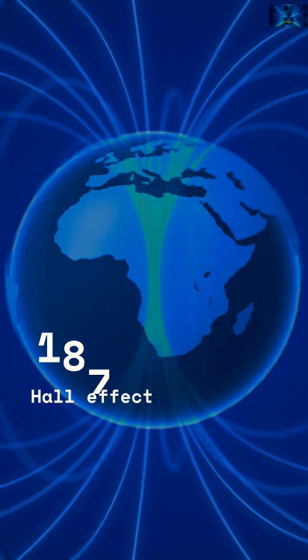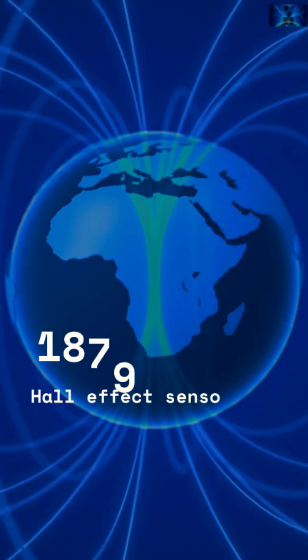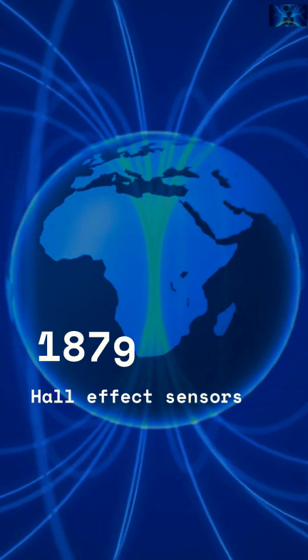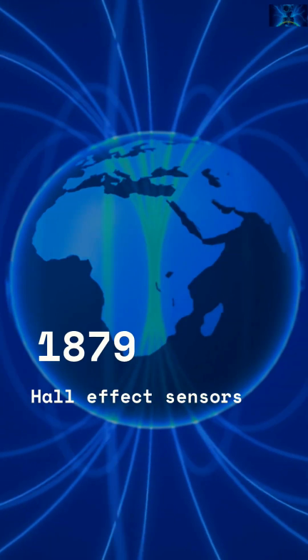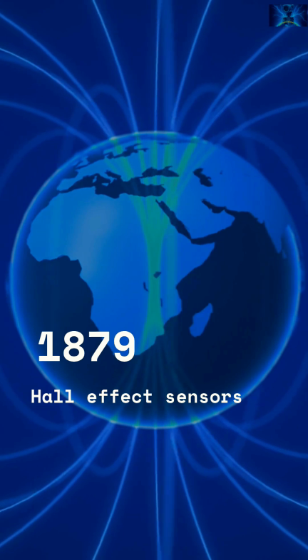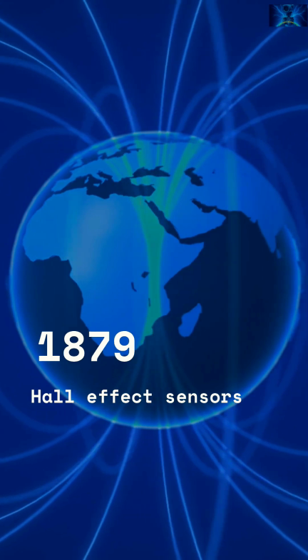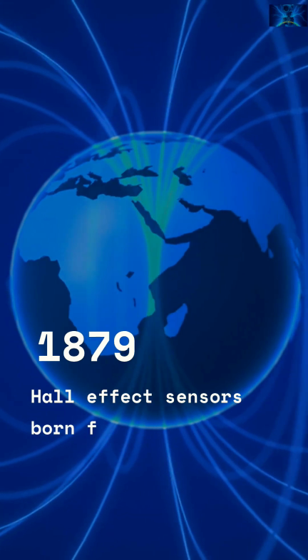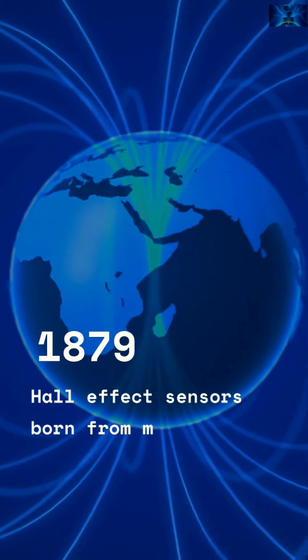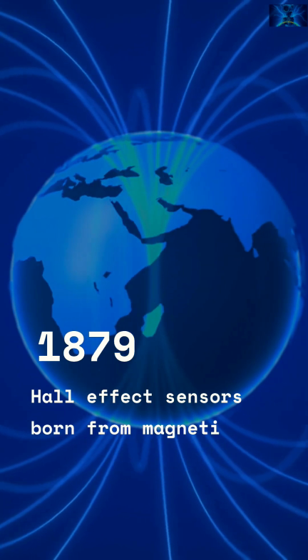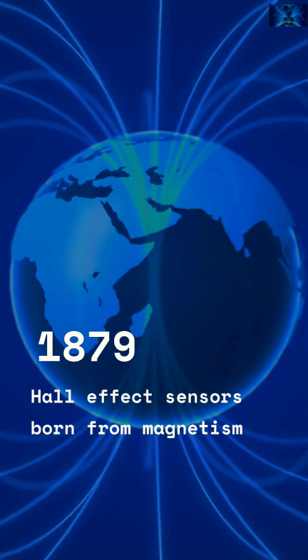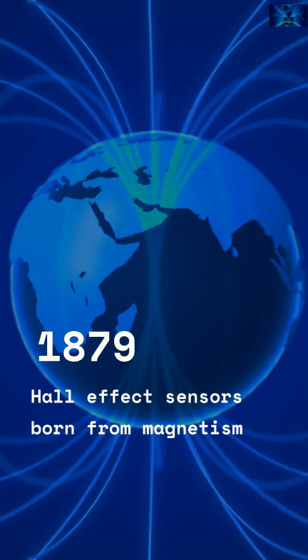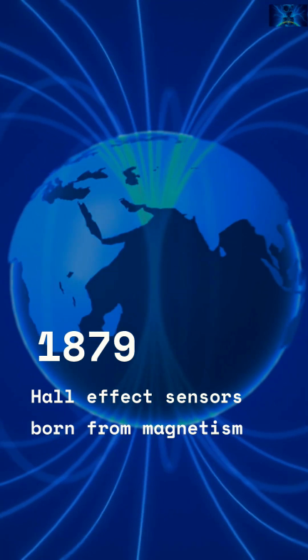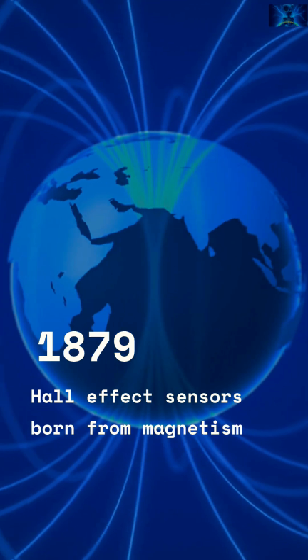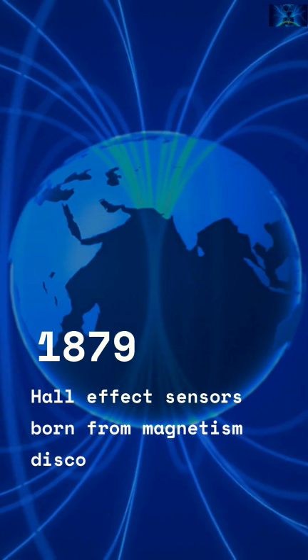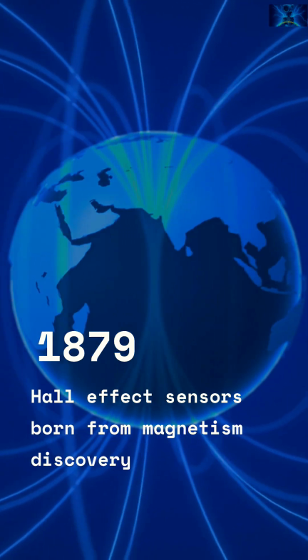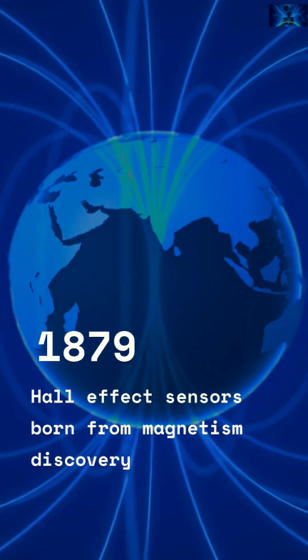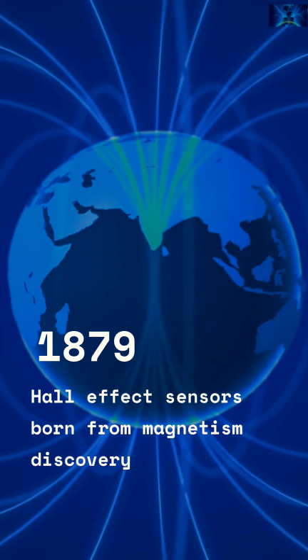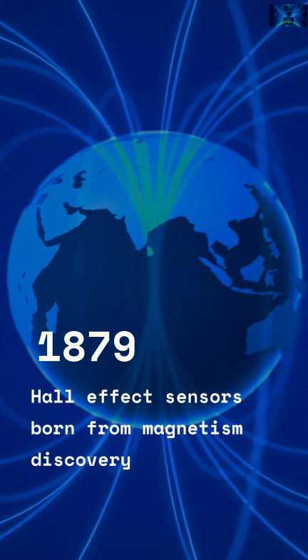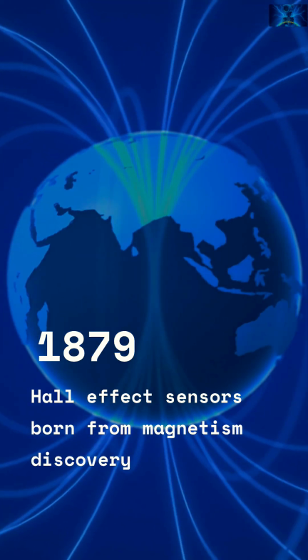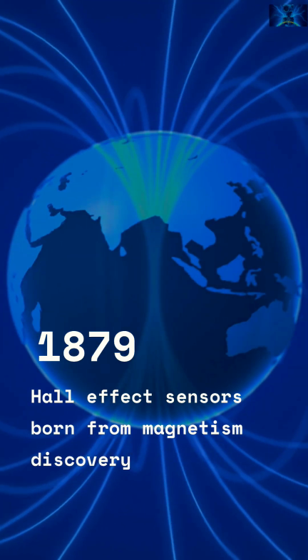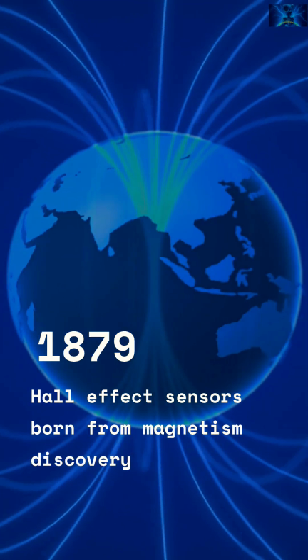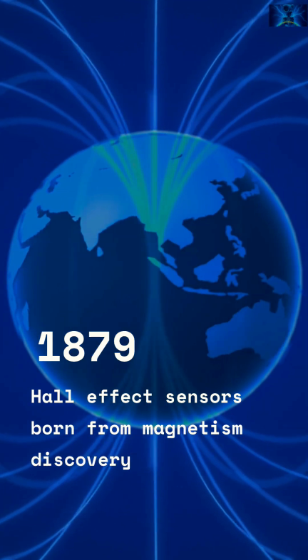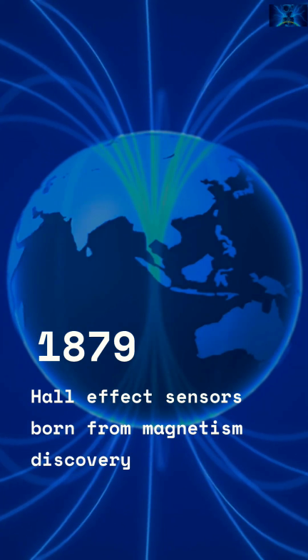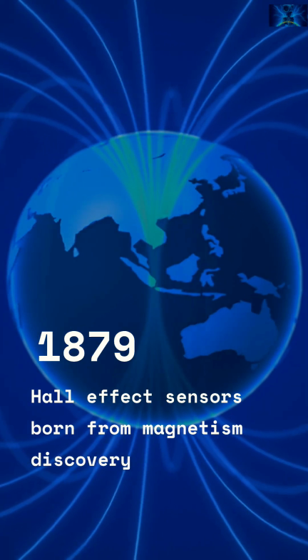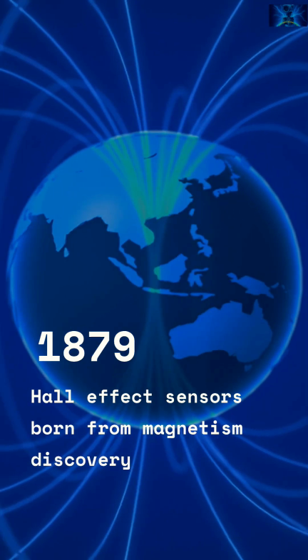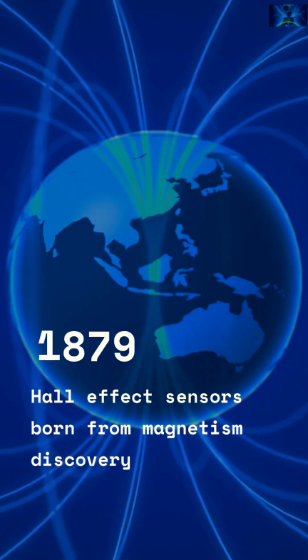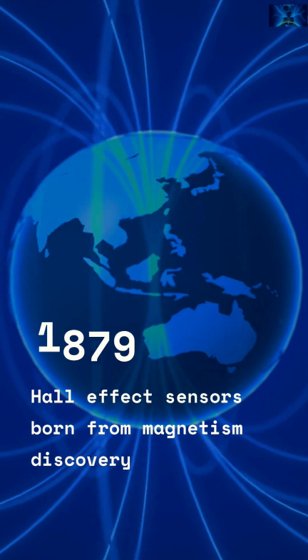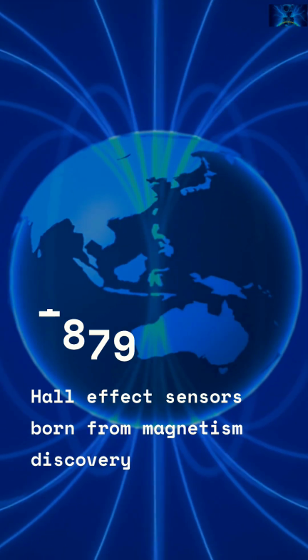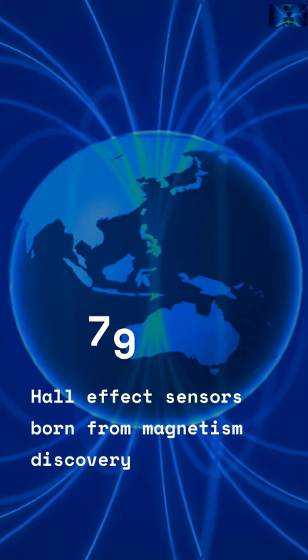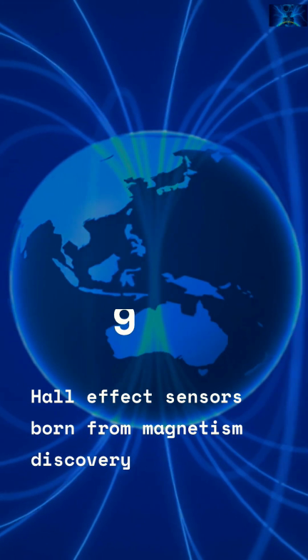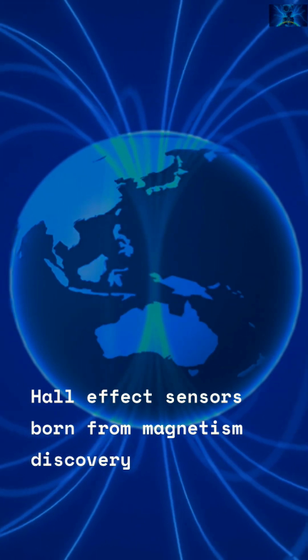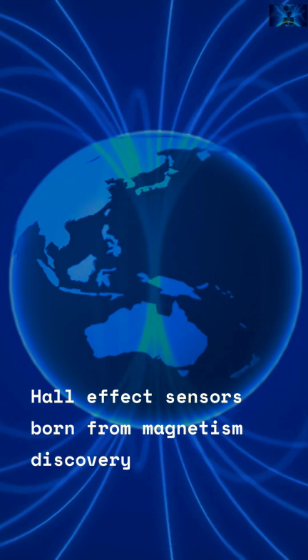1879. Edwin Hall shows magnetism shoves moving charges sideways. Hall effect sensors are born.